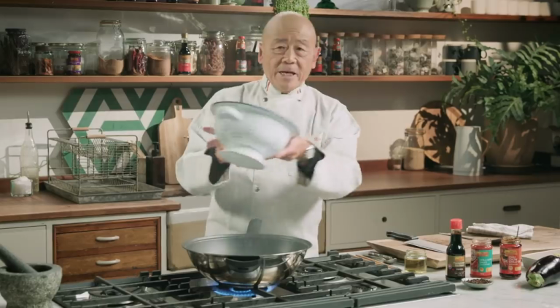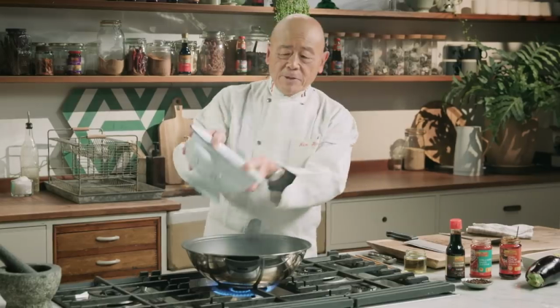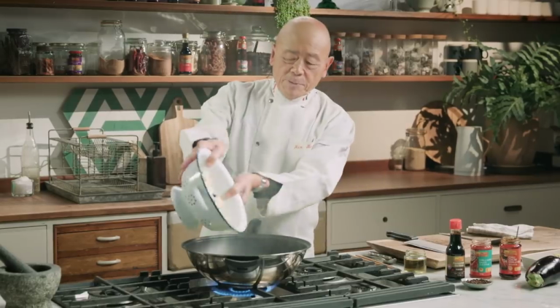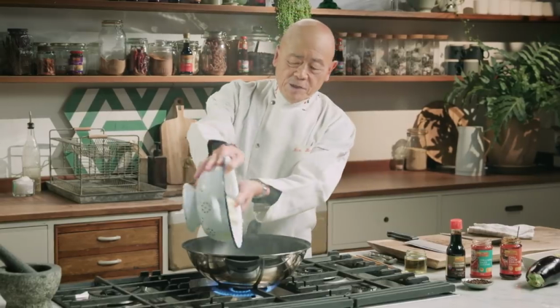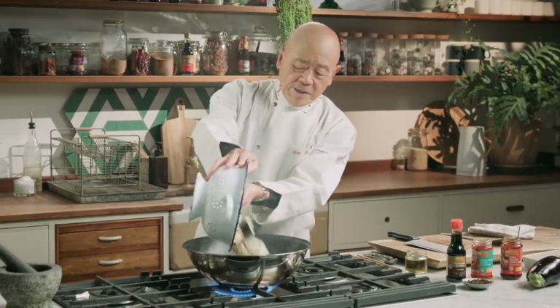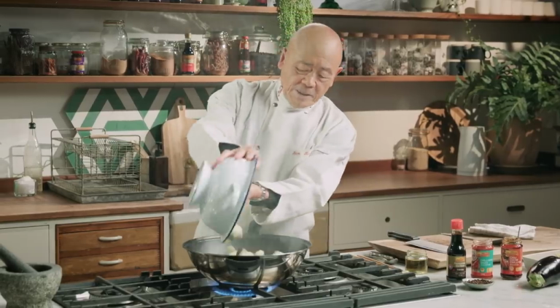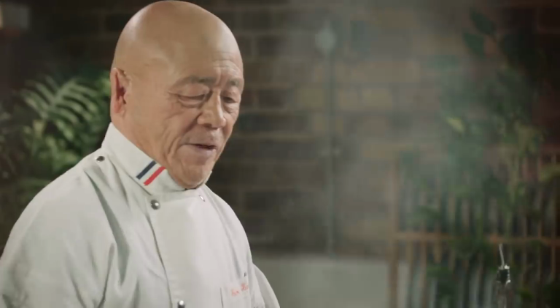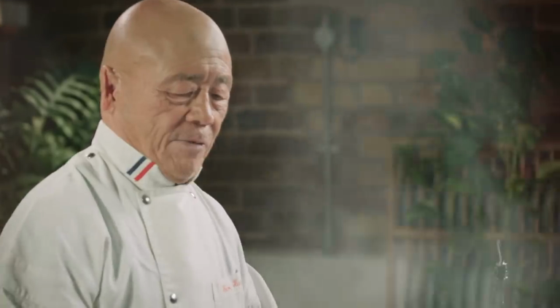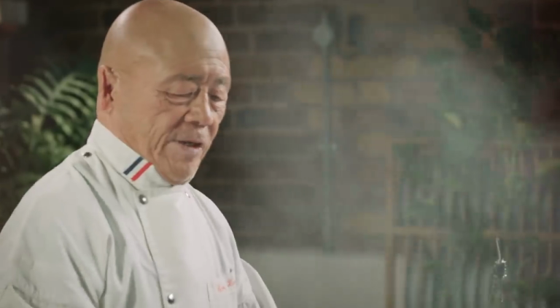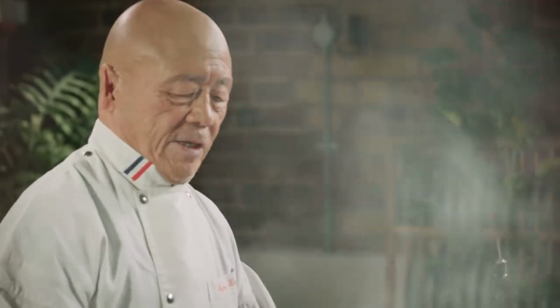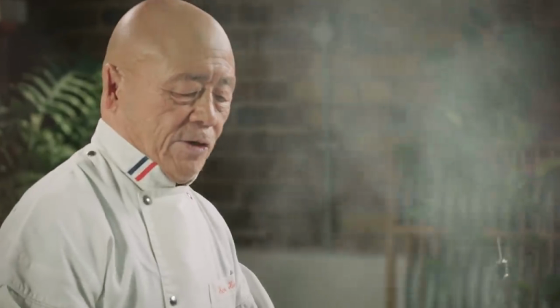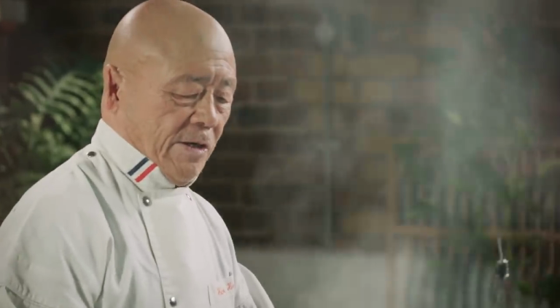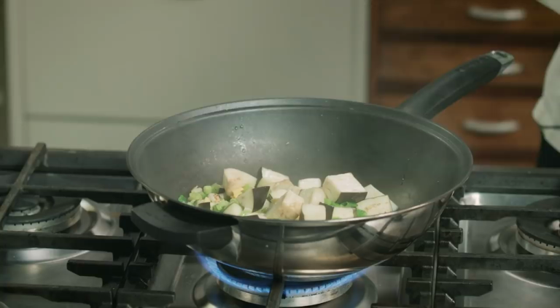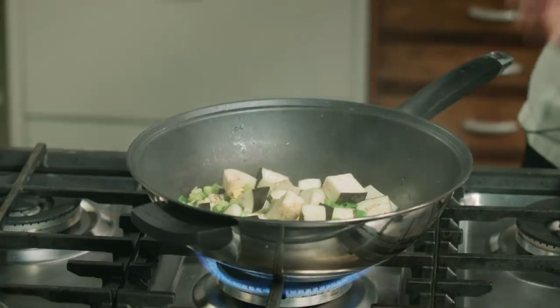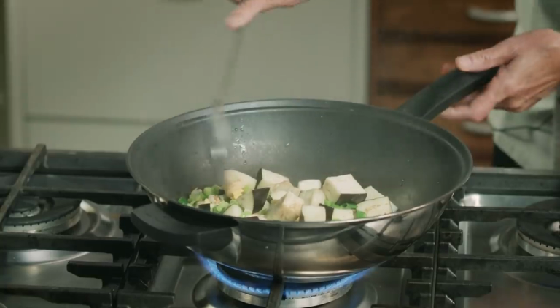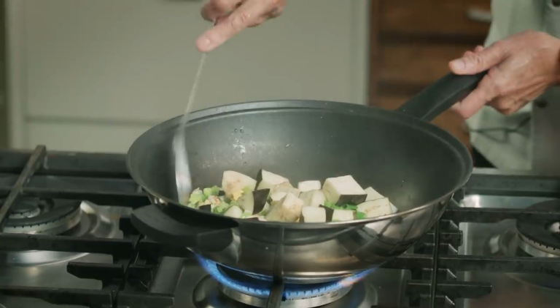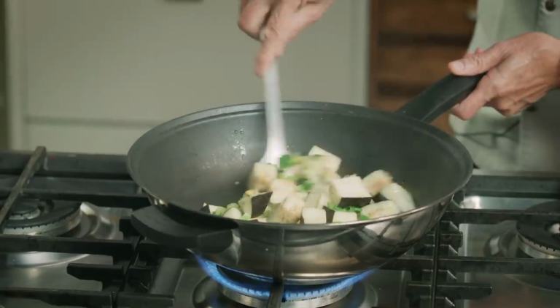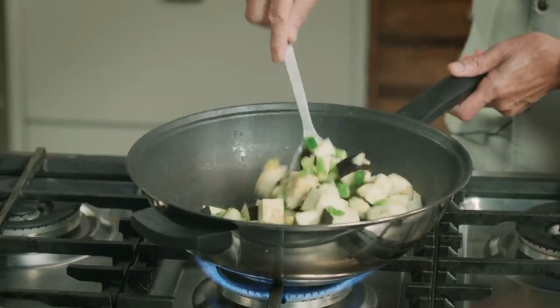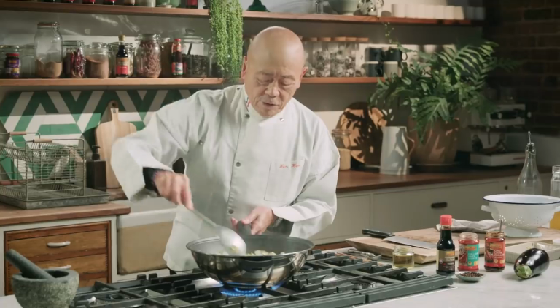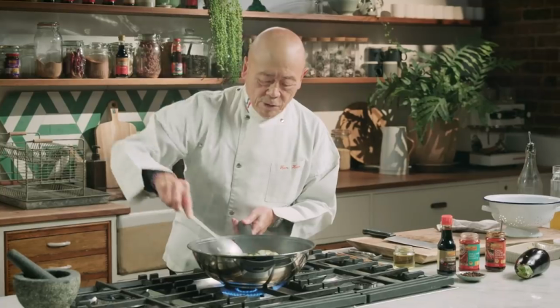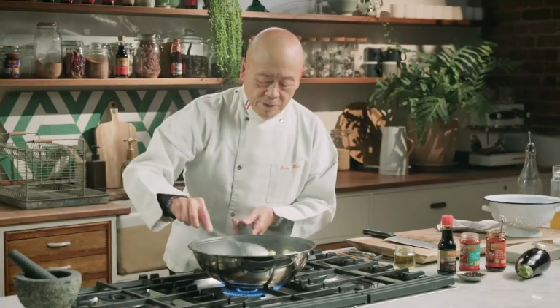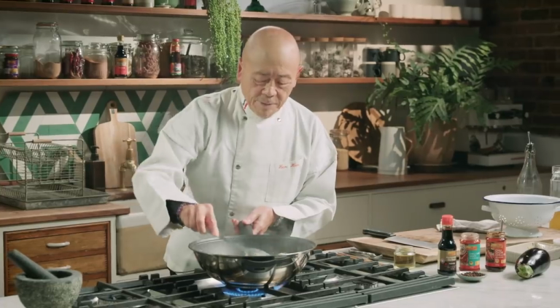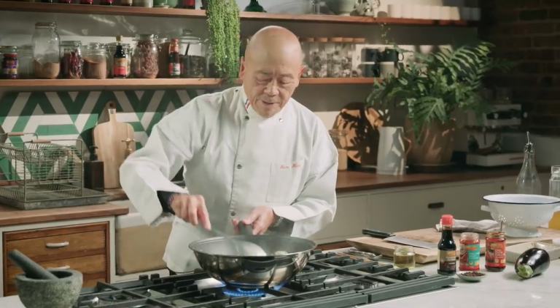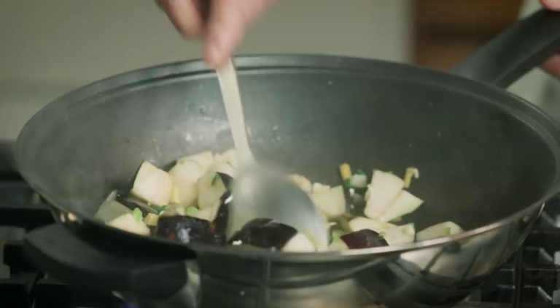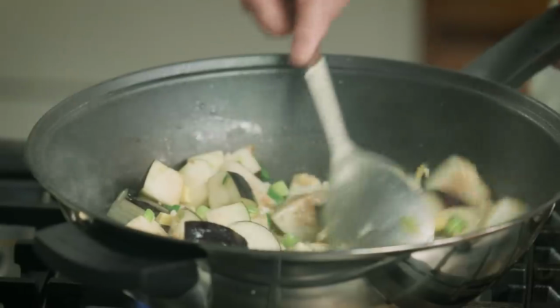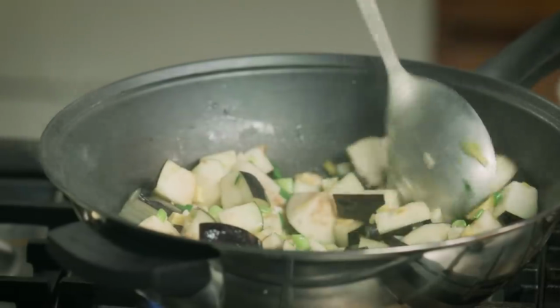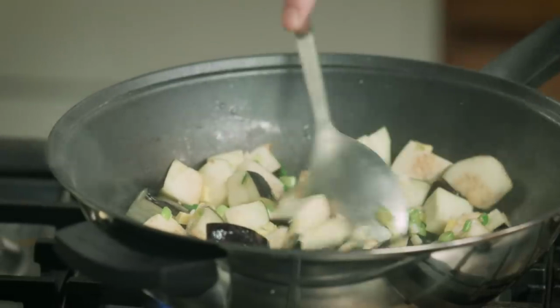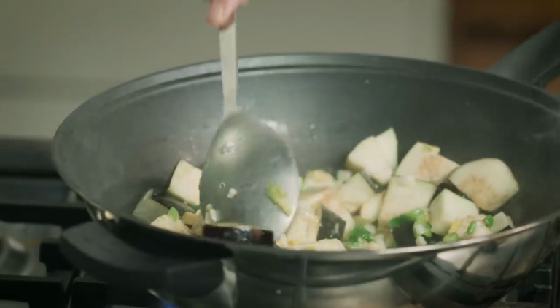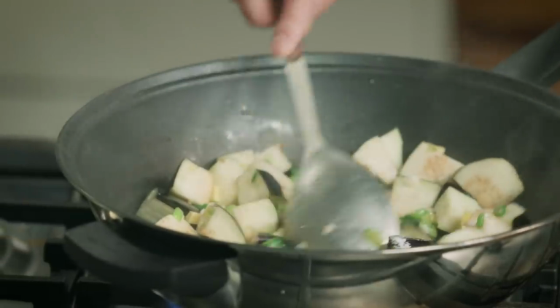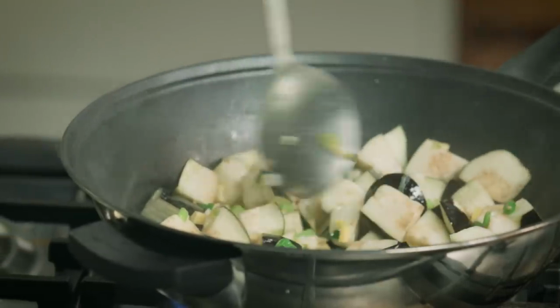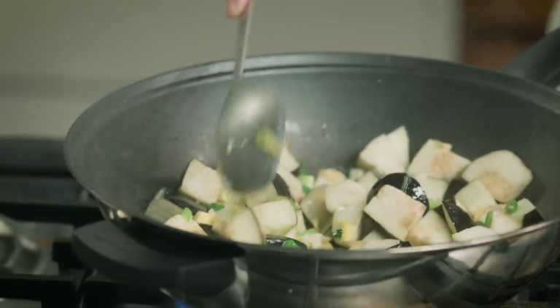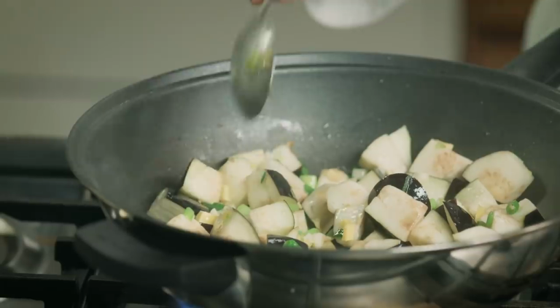Add the aubergine and give that a really good toss. Cook them until they're slightly brown.